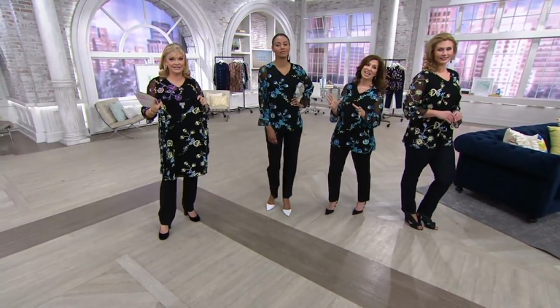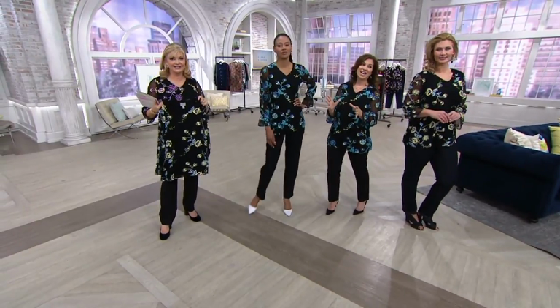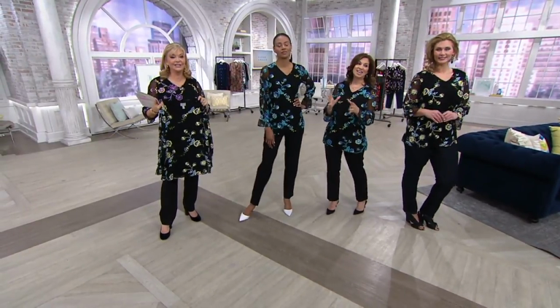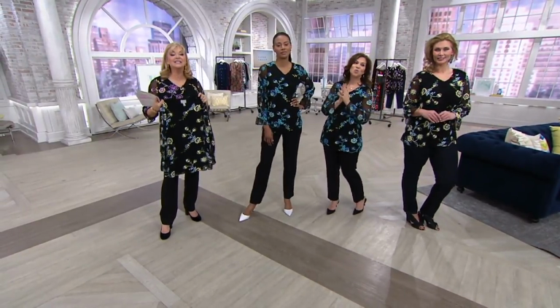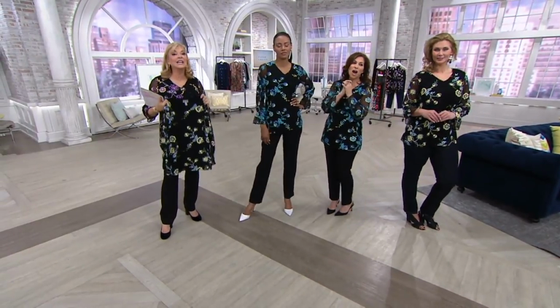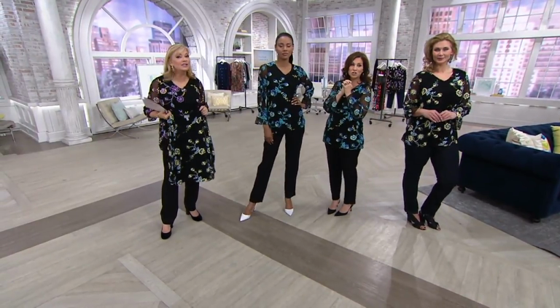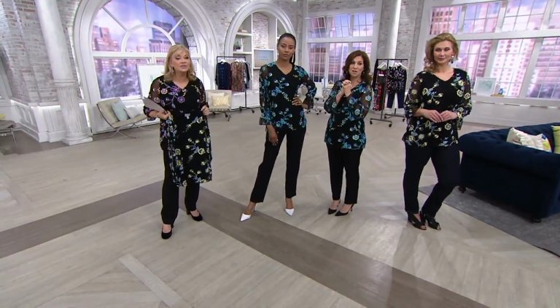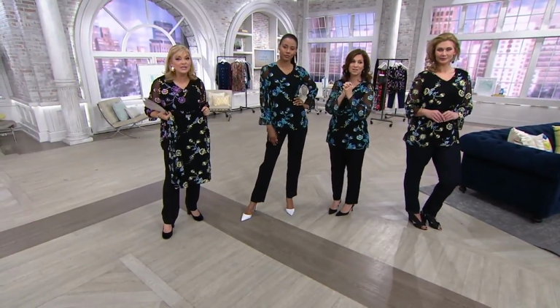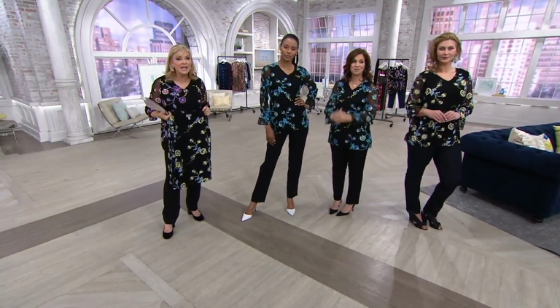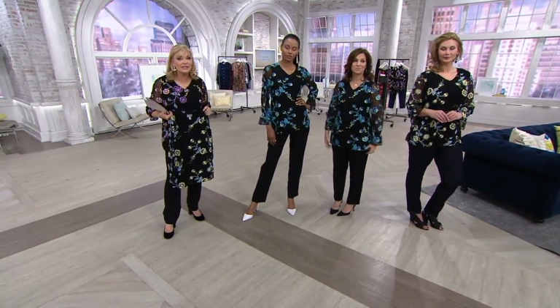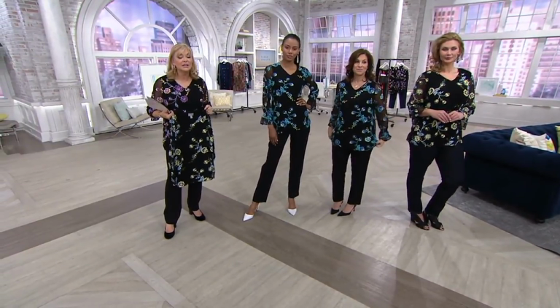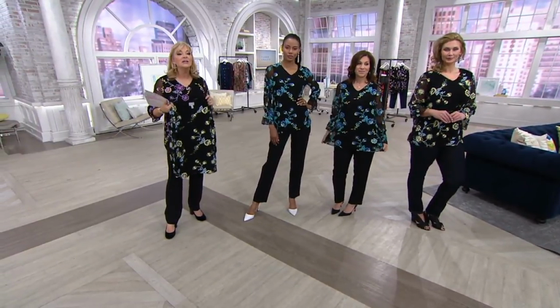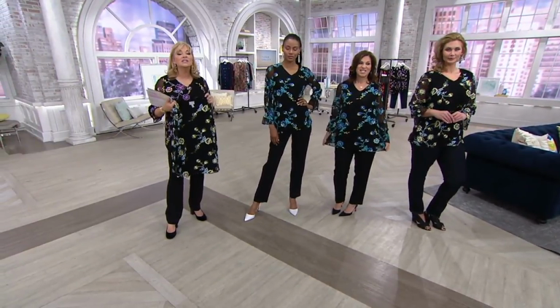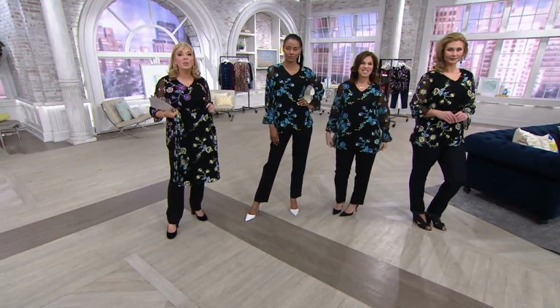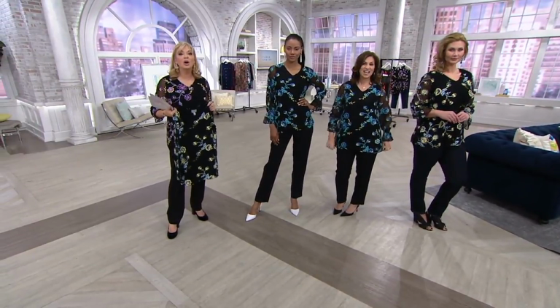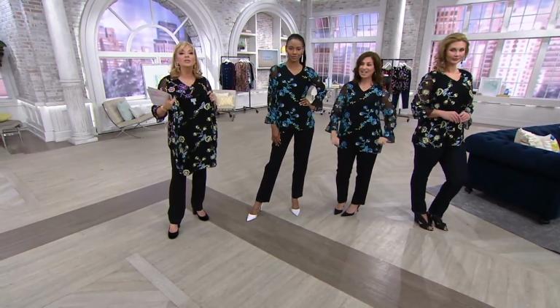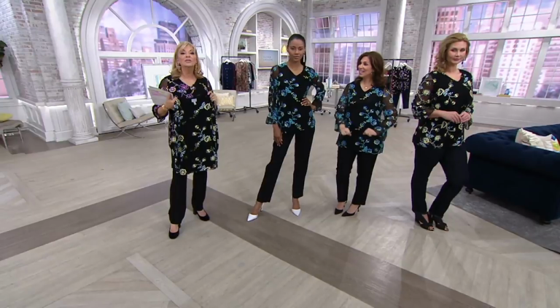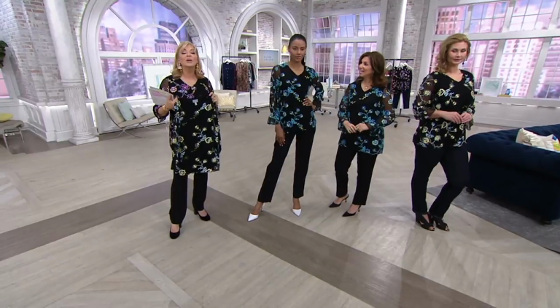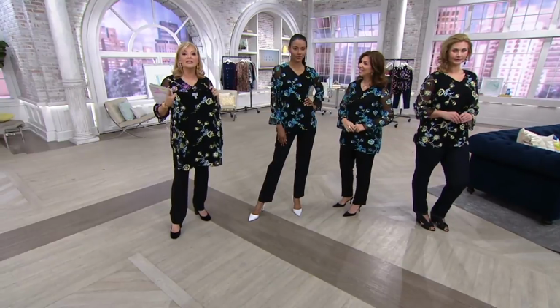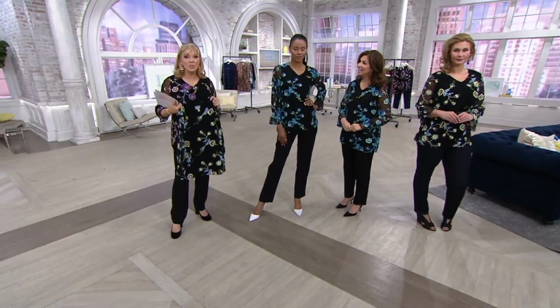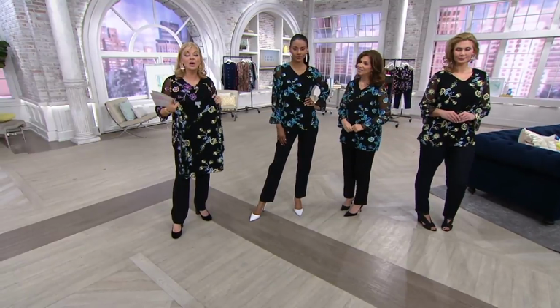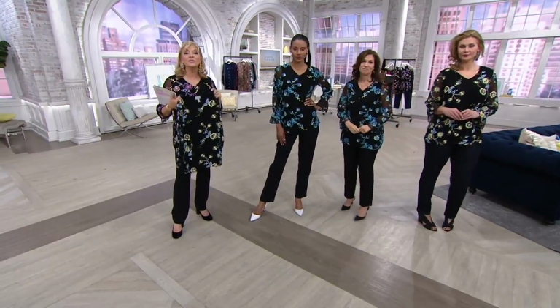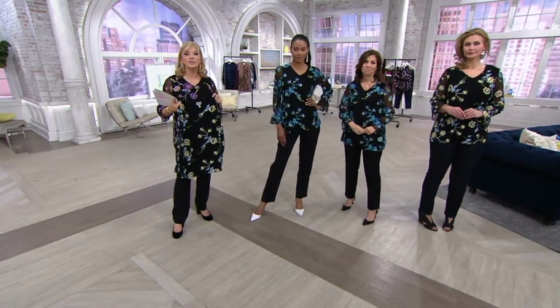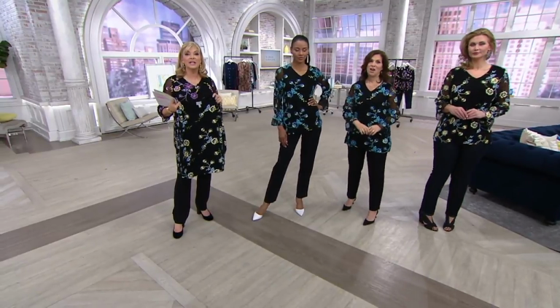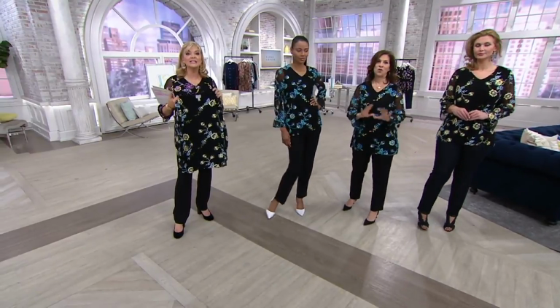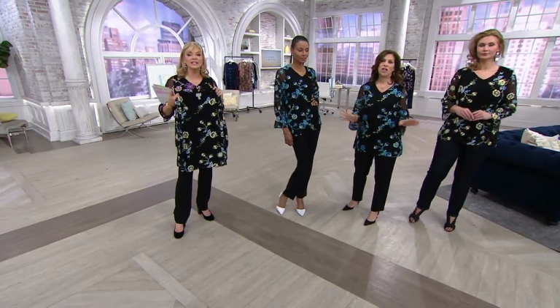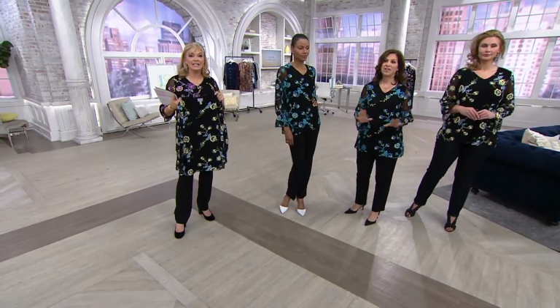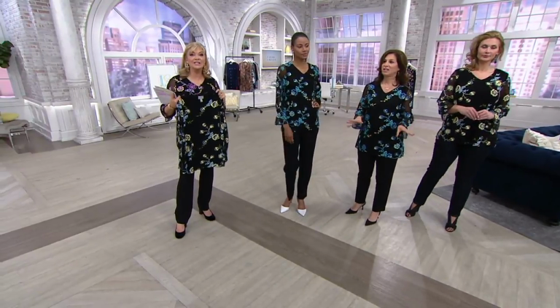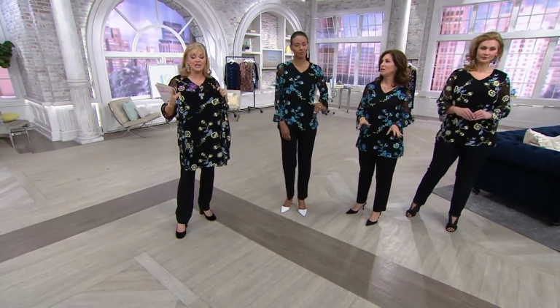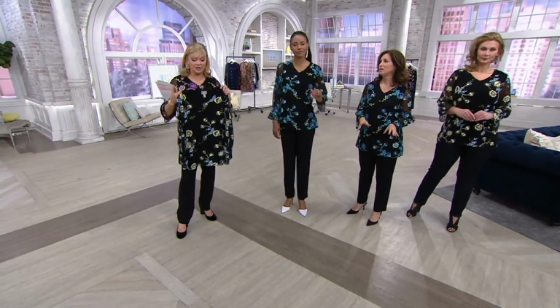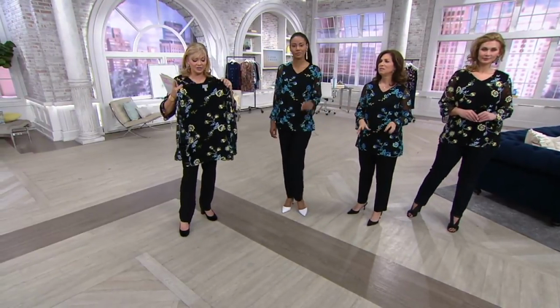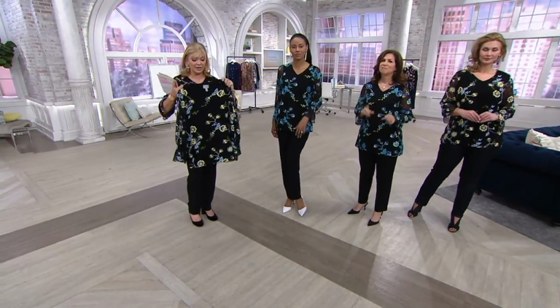When something shows up in my mailbox, I have to wear it the next day. Rip open the QVC bag — this is what you're going to wear. I promise you'll love it. It doesn't get much more comfortable than this. Final 600. Stay in your true size — small through 3X in each color choice.